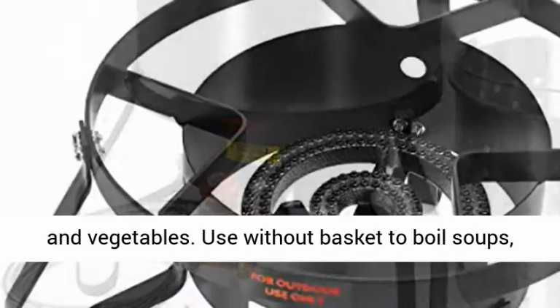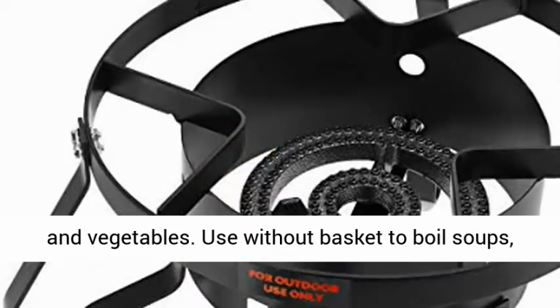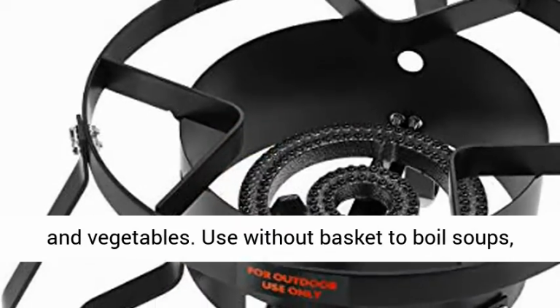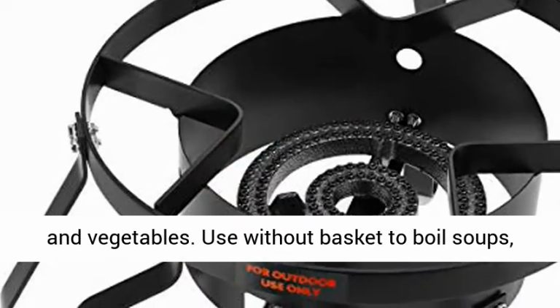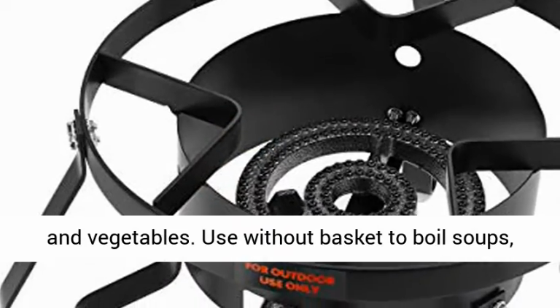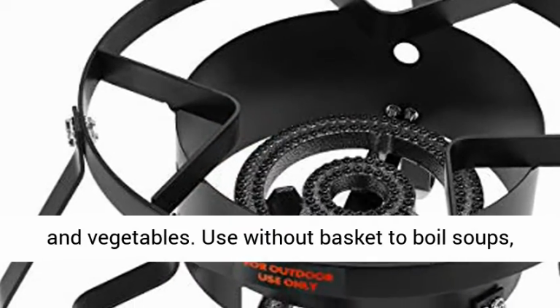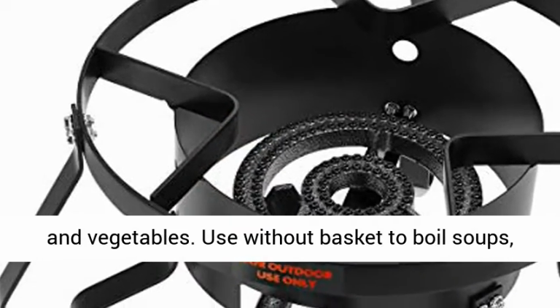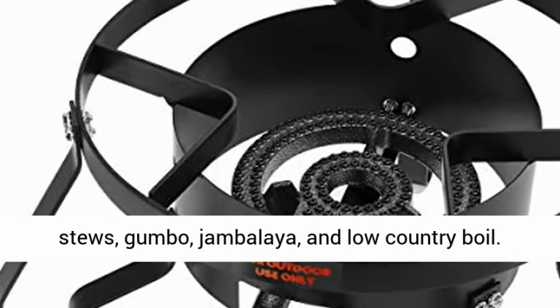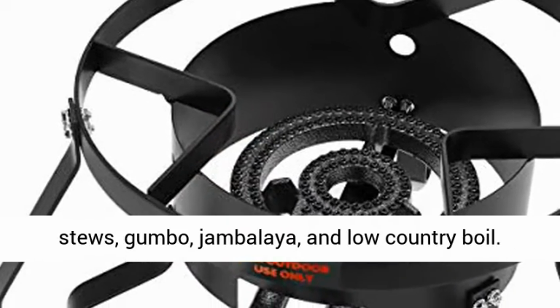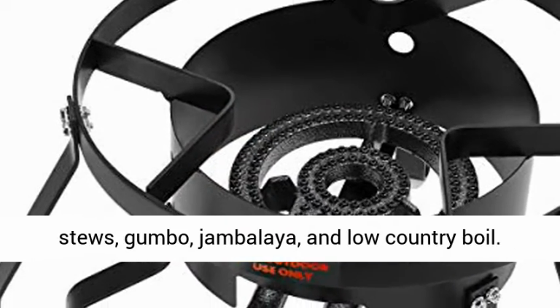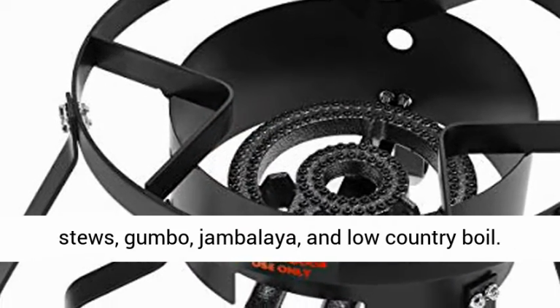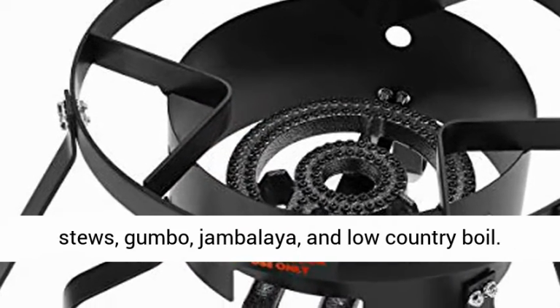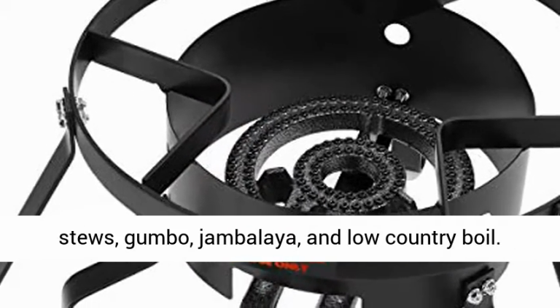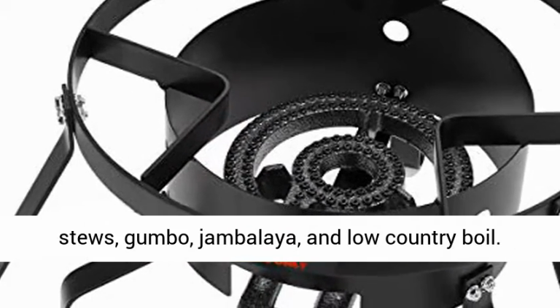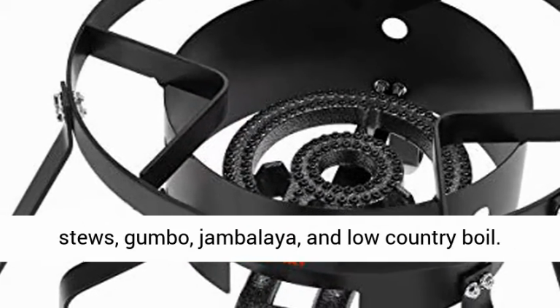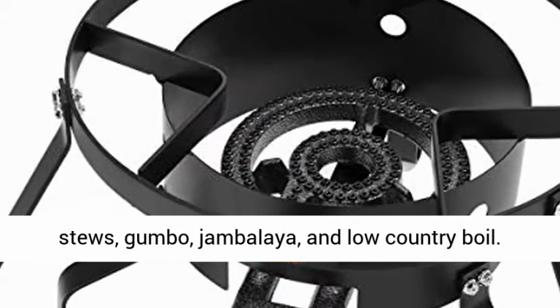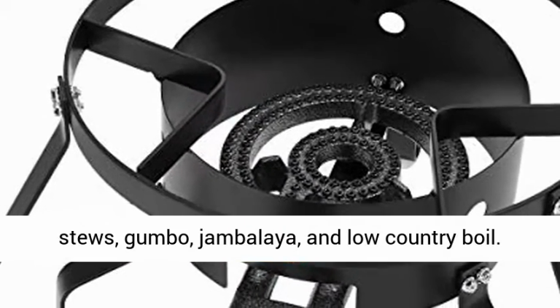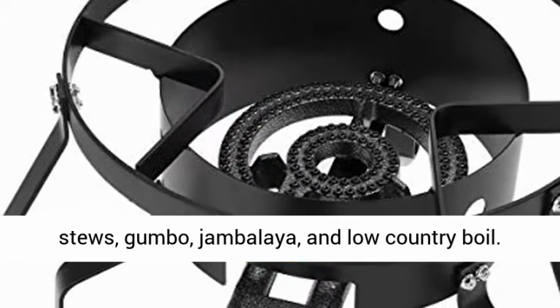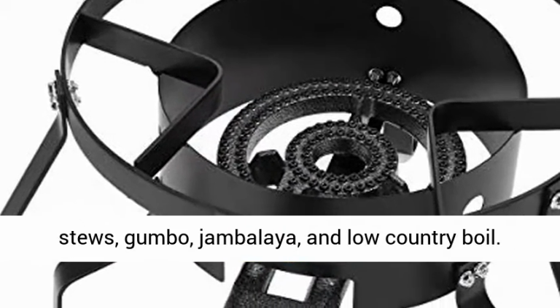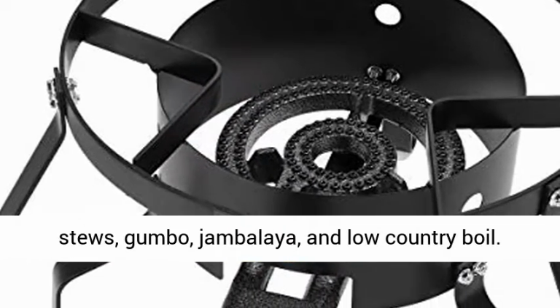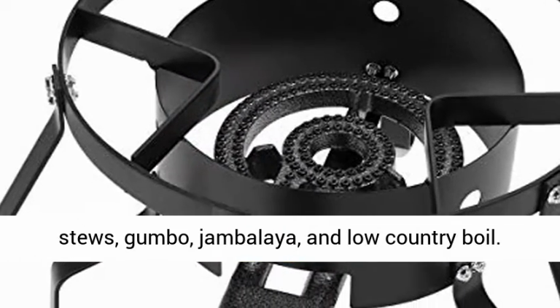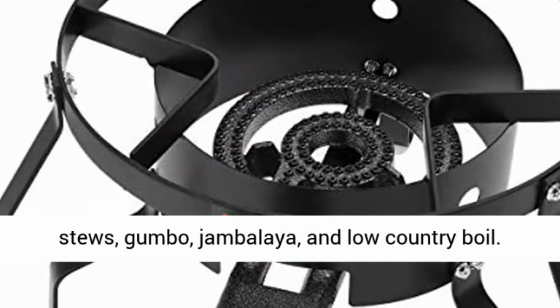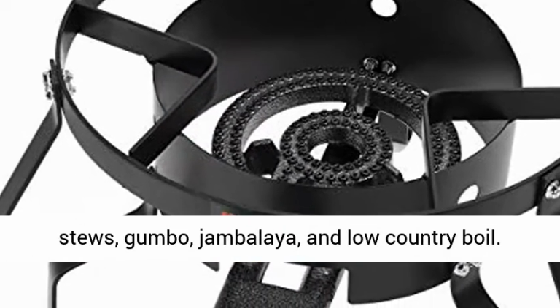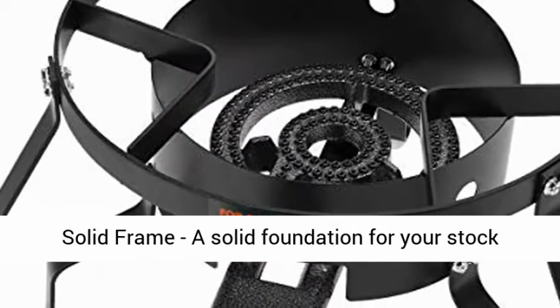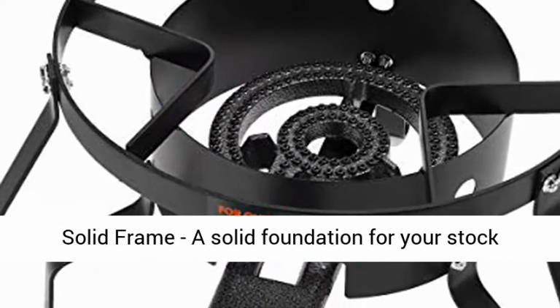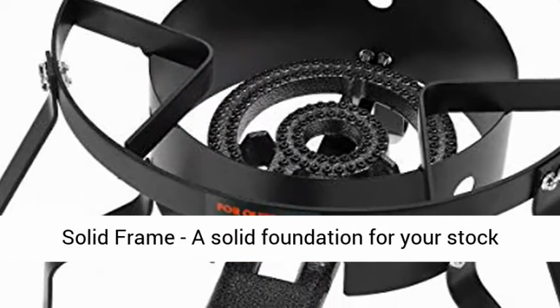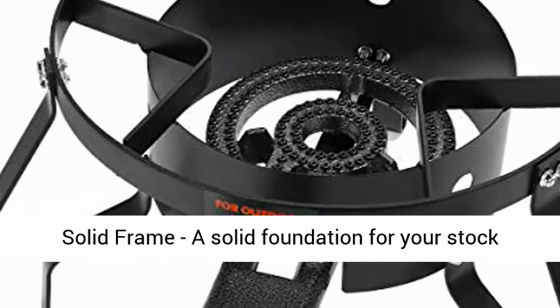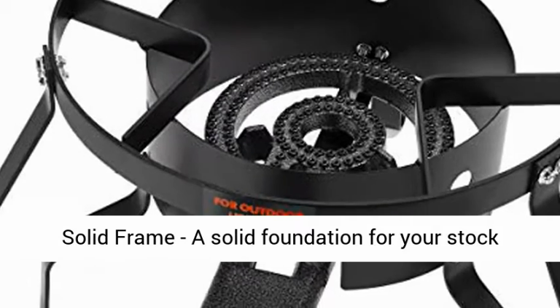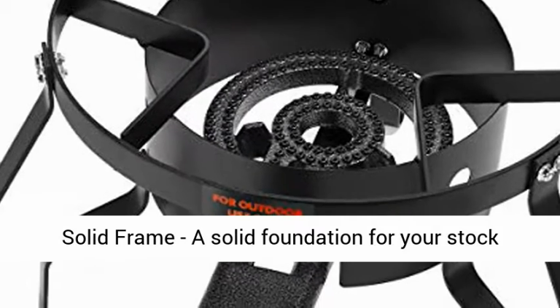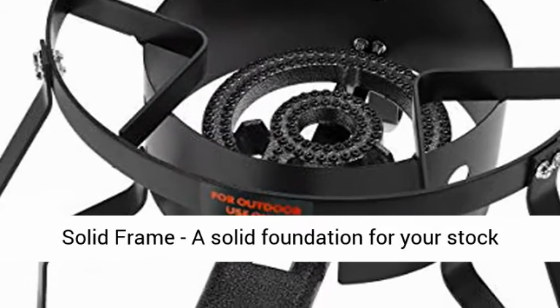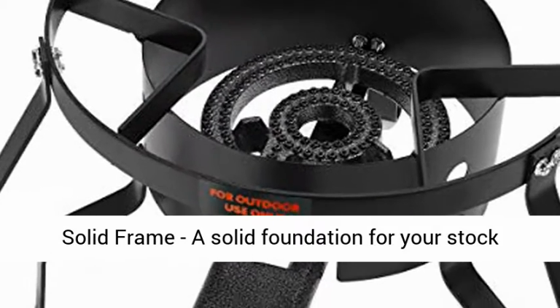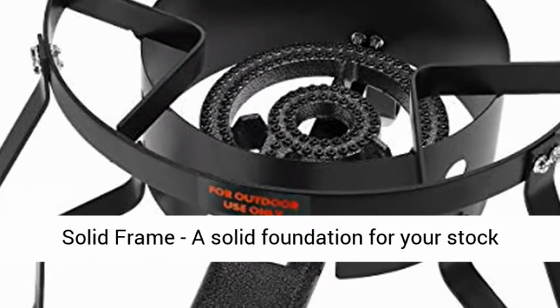Use without the basket to boil soups, stews, gumbo, jambalaya, and low country boil.